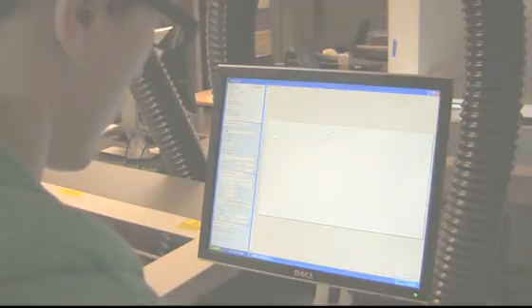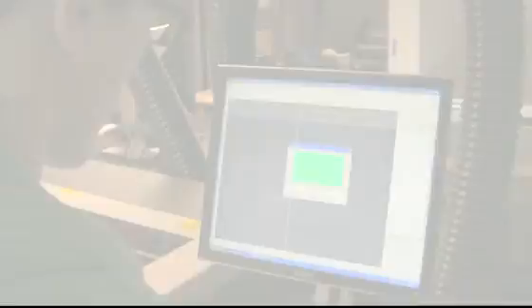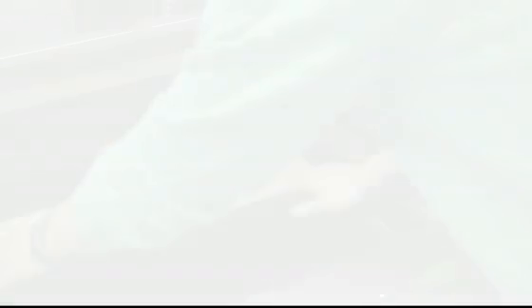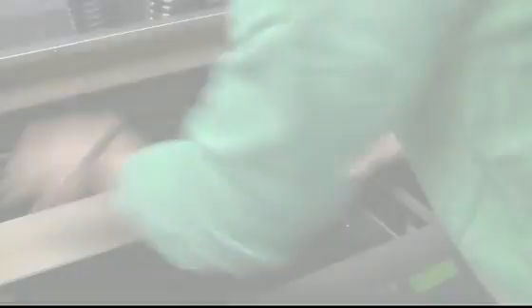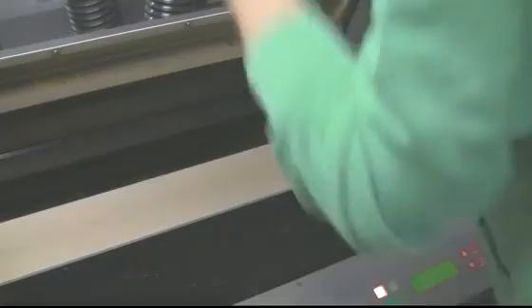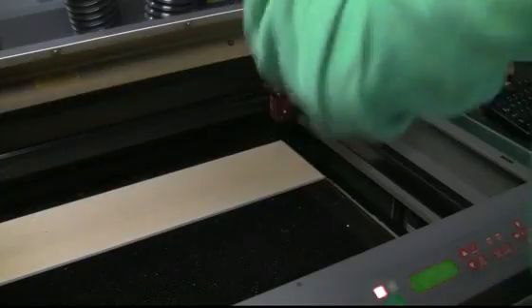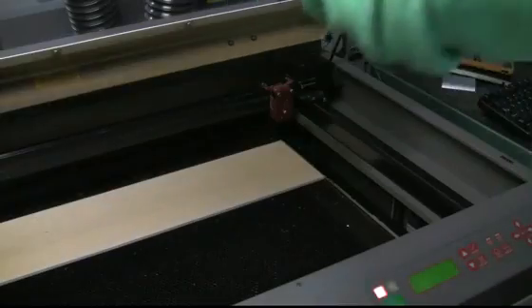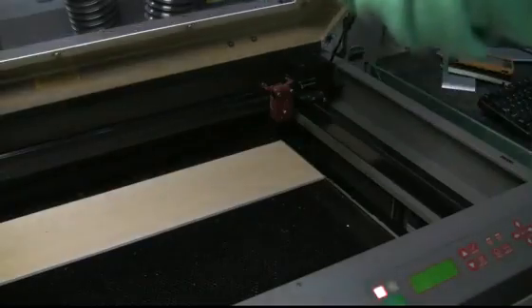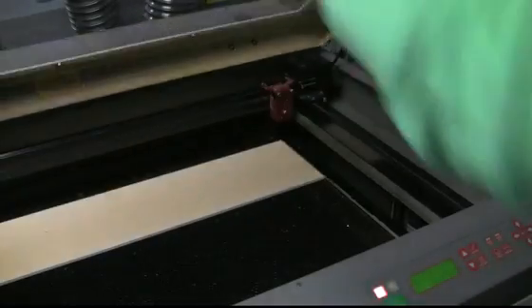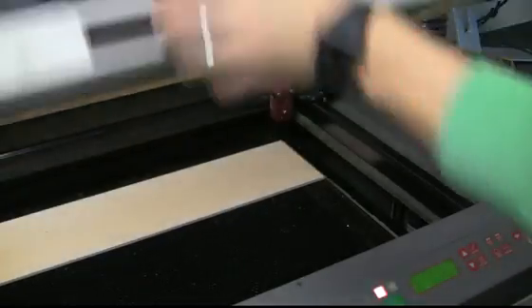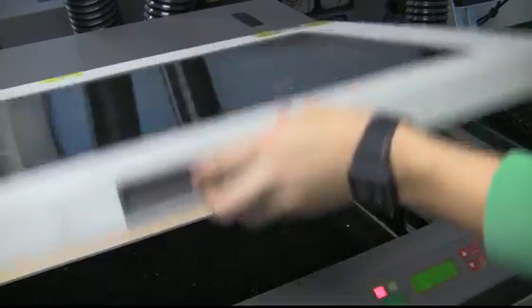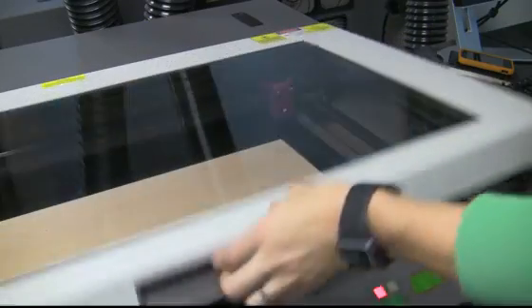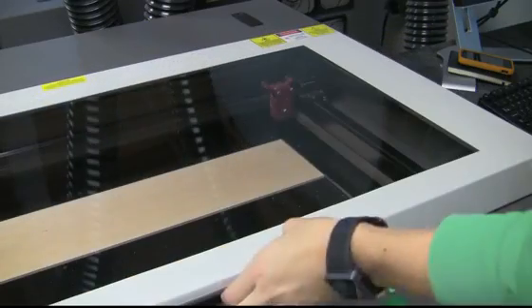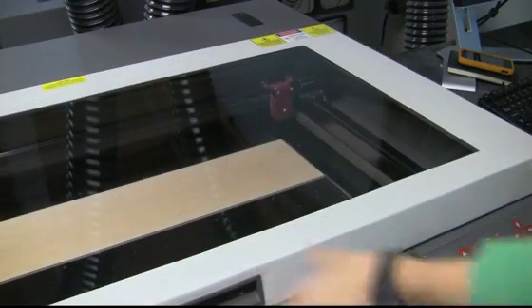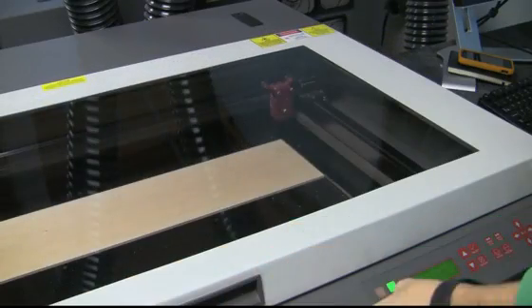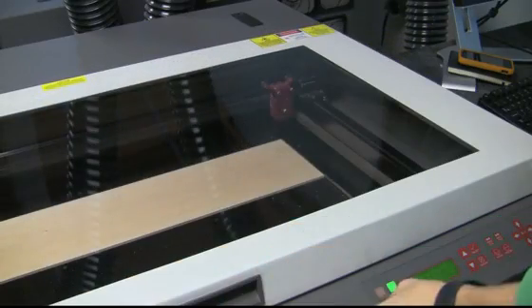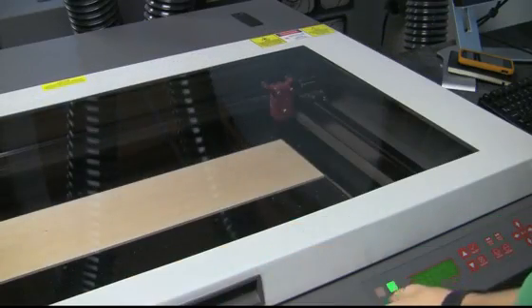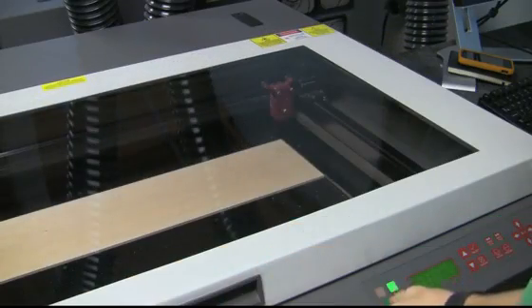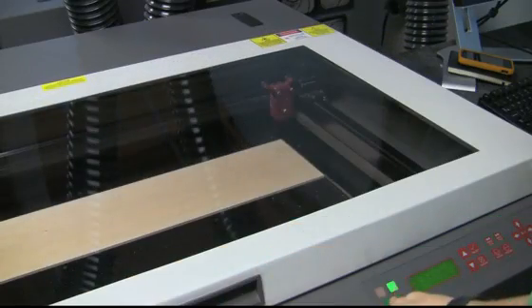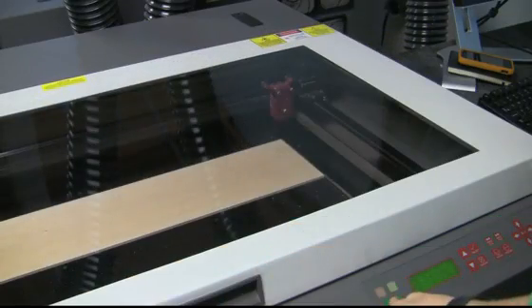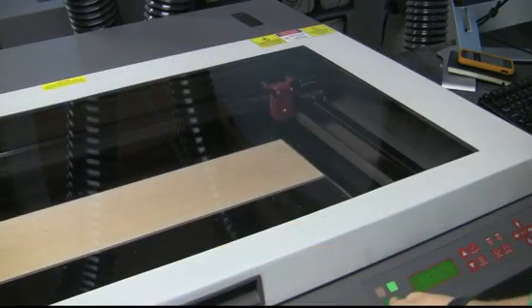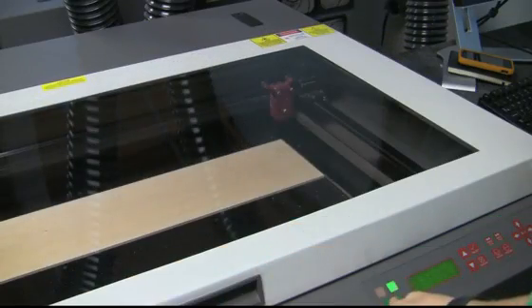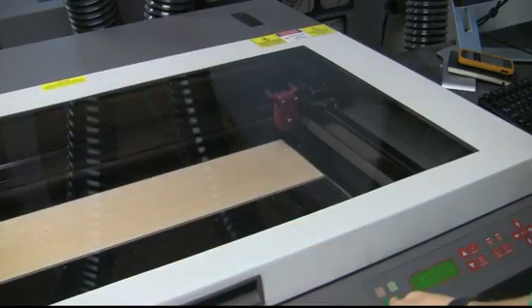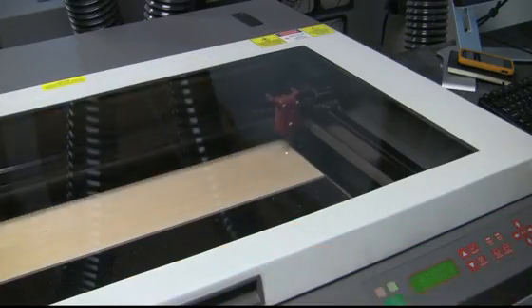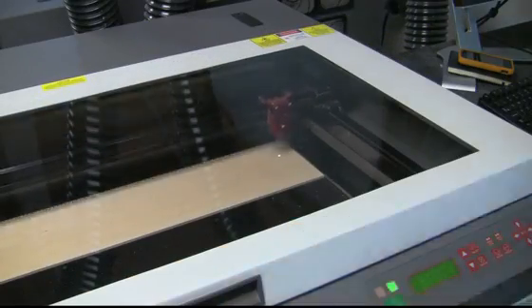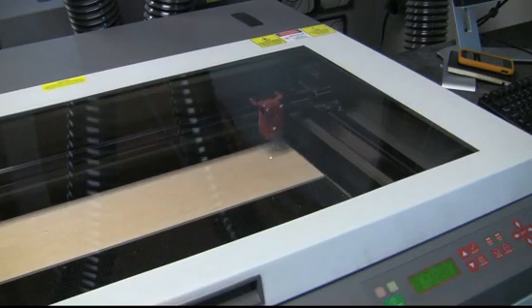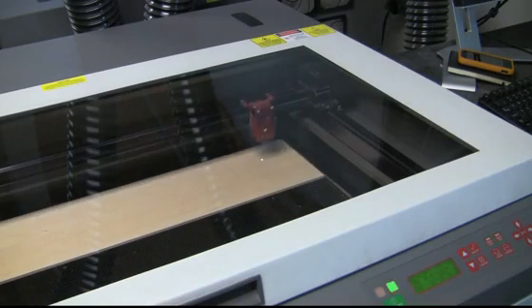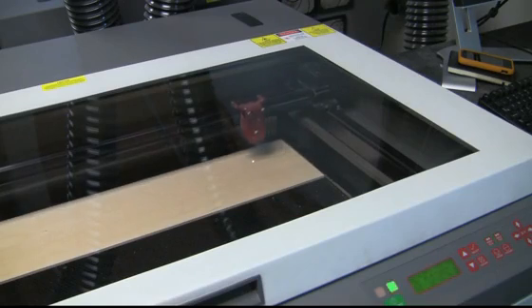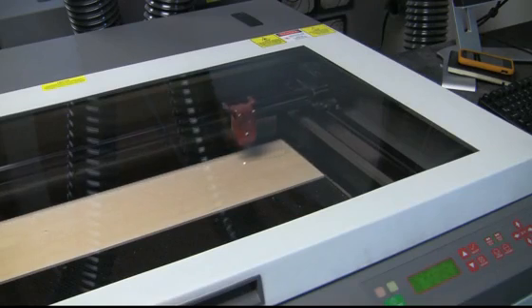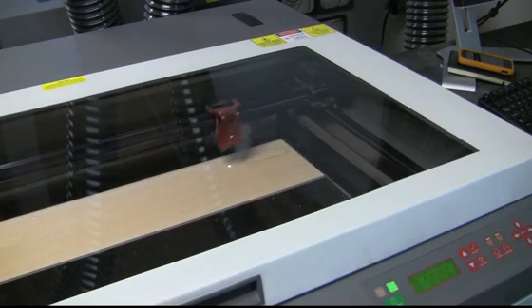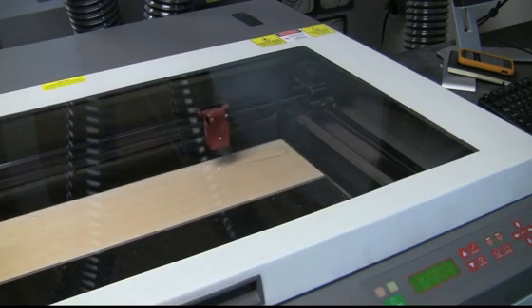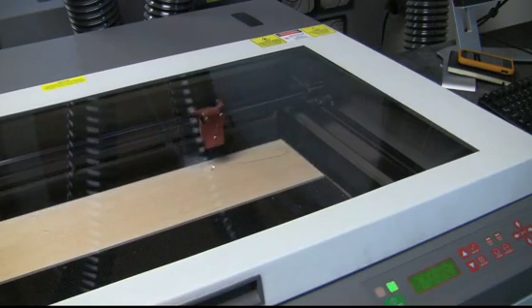The next two years we spent perfecting the form, testing prototypes, filing for a patent, and working with local manufacturers.